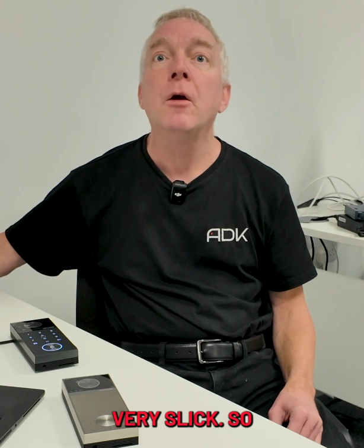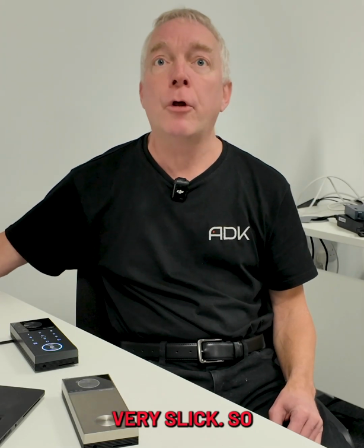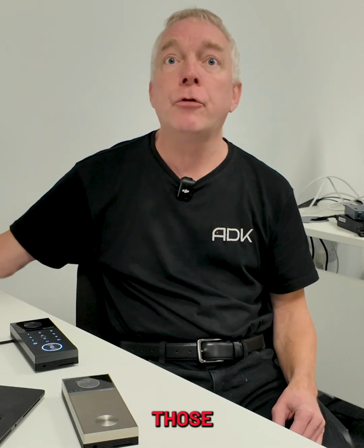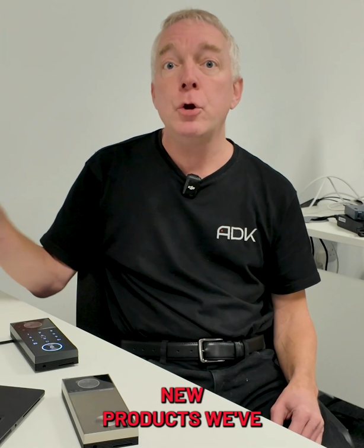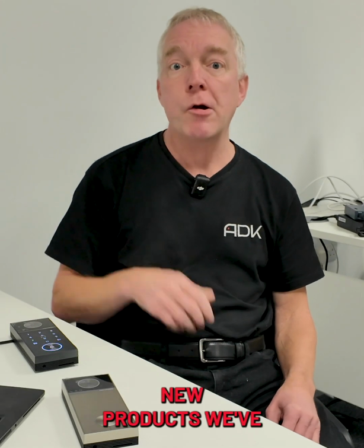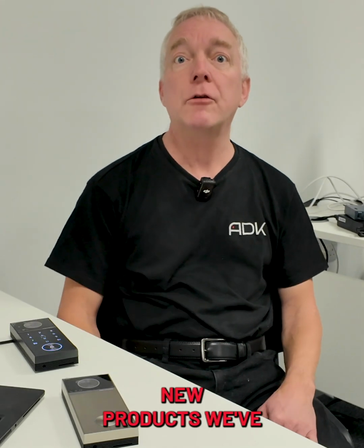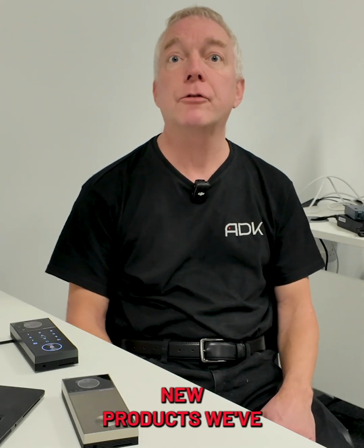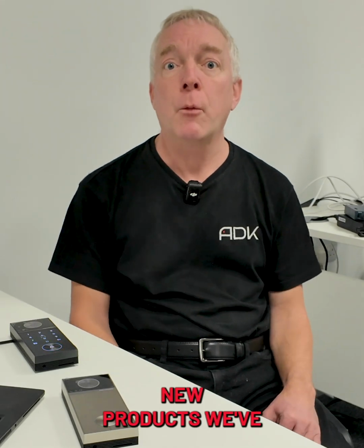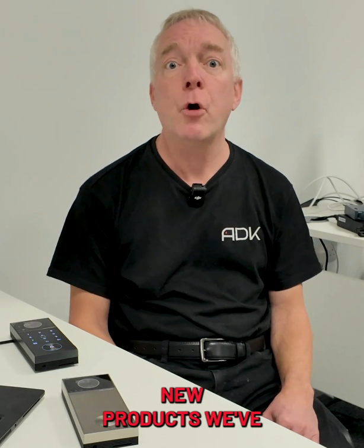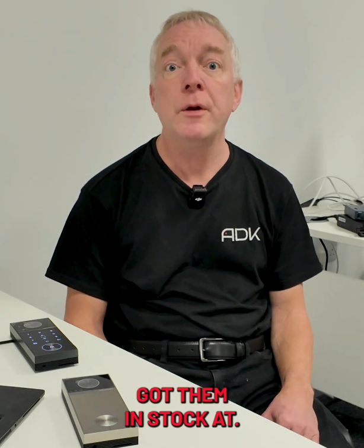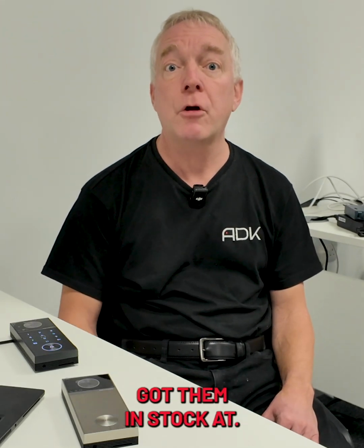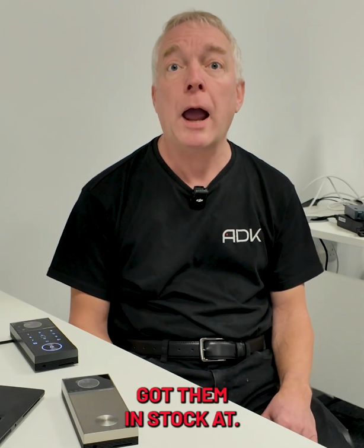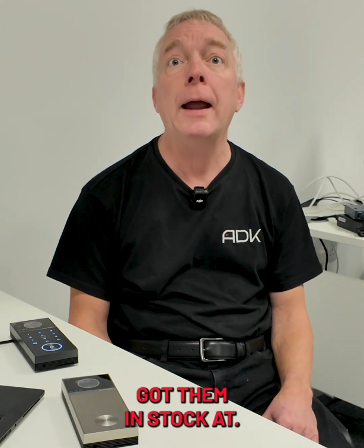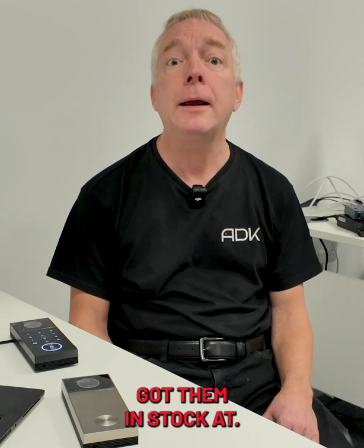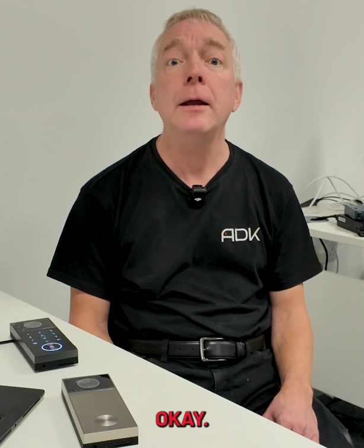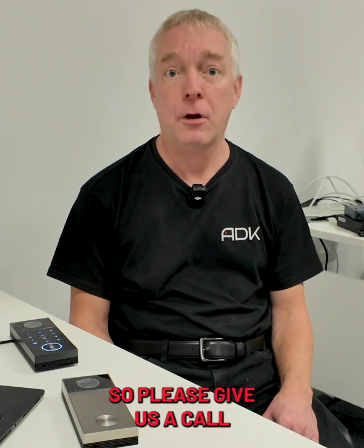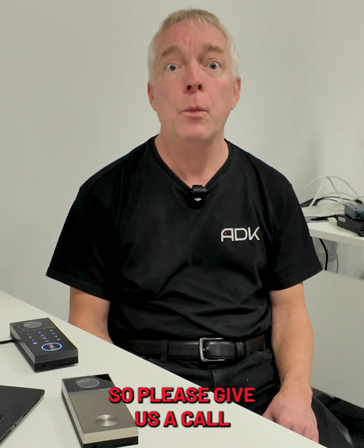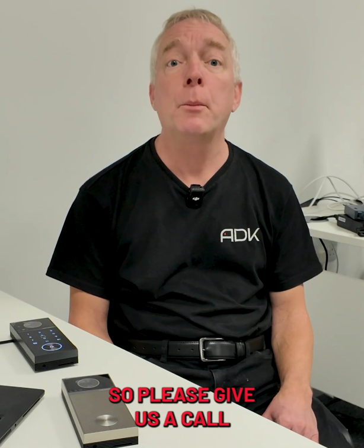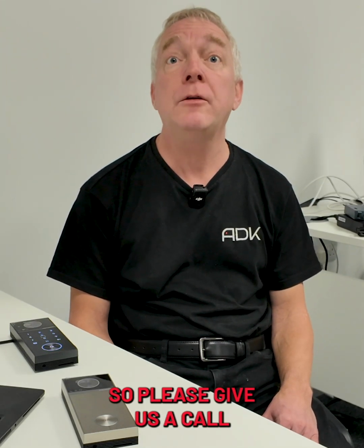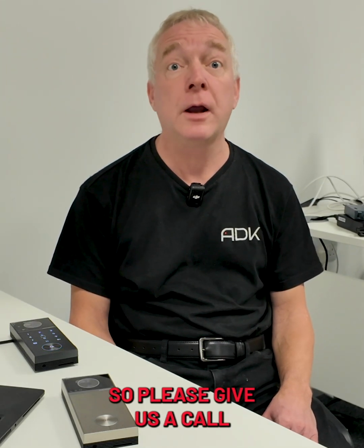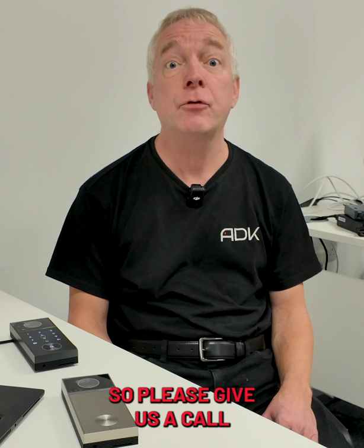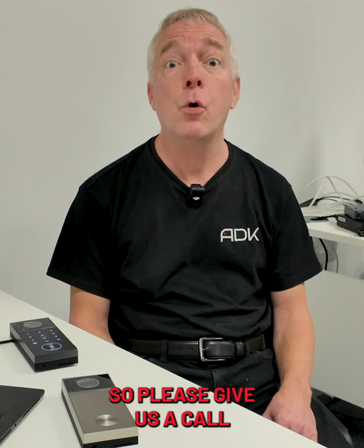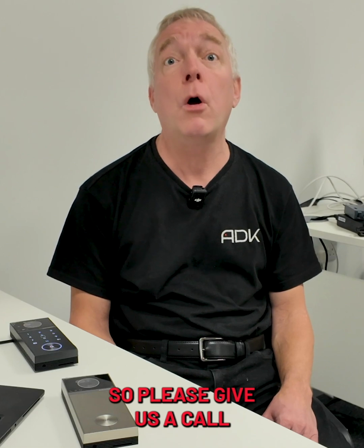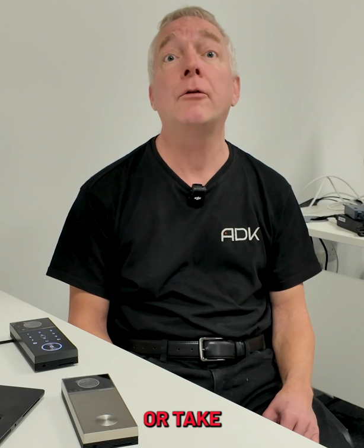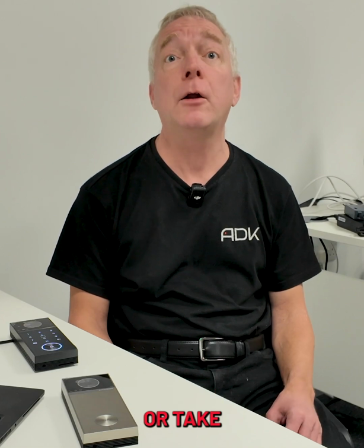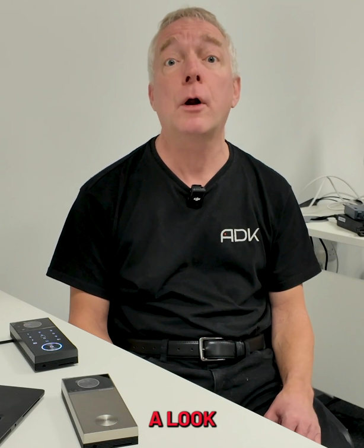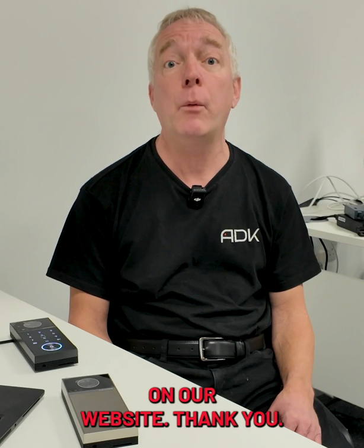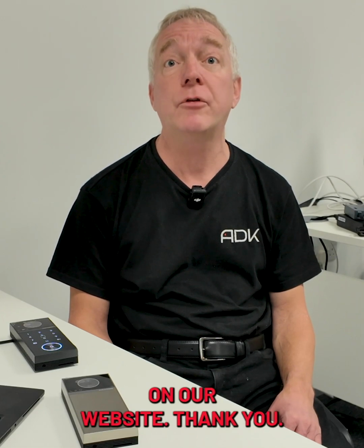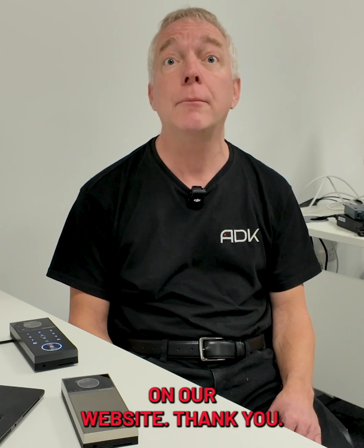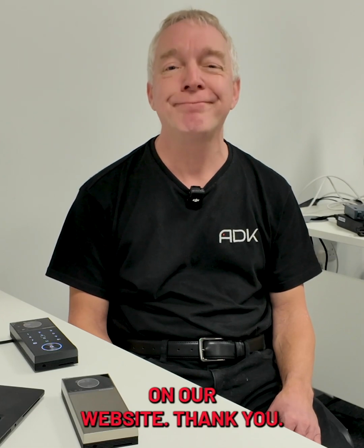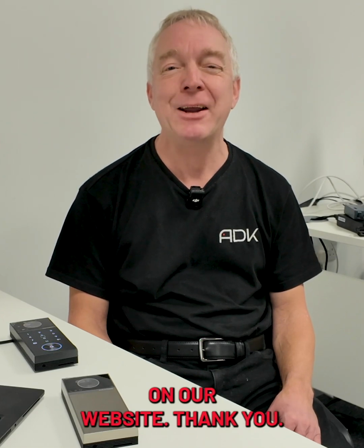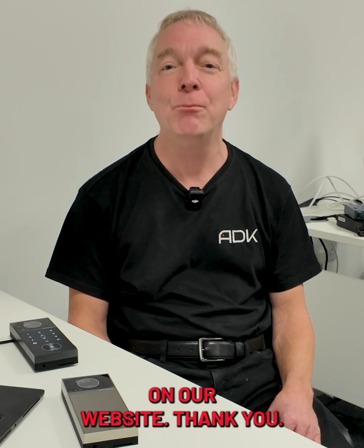So those are the new products. We've got them in stock at ADK, so please give us a call or take a look on our website. Thank you.